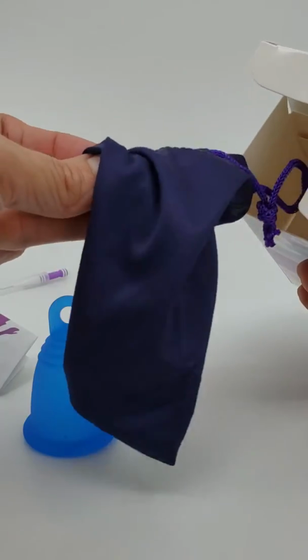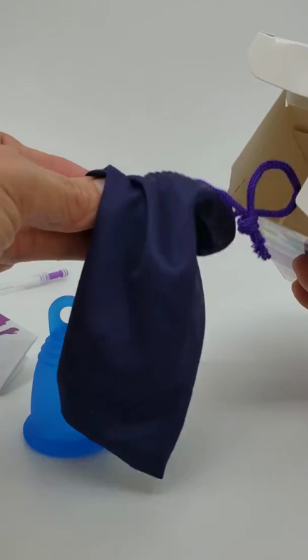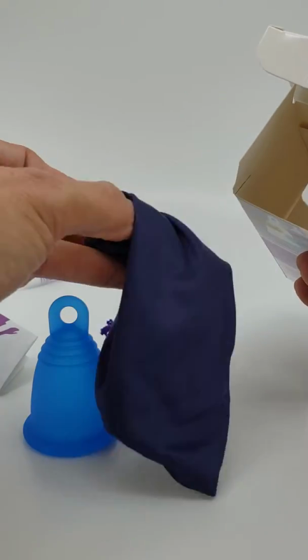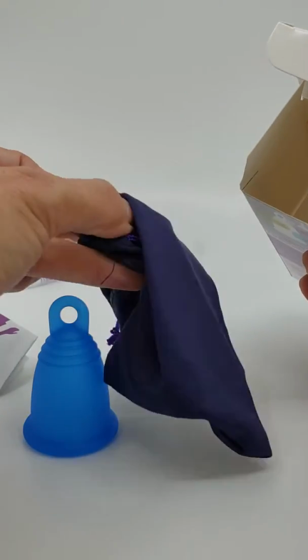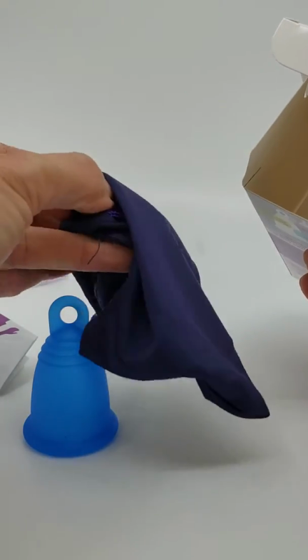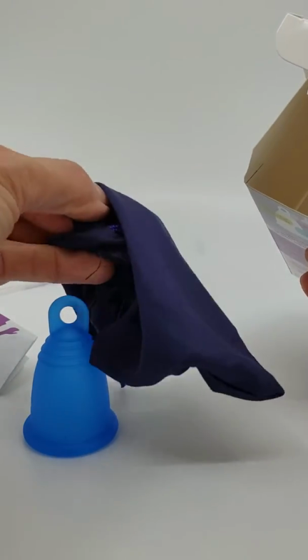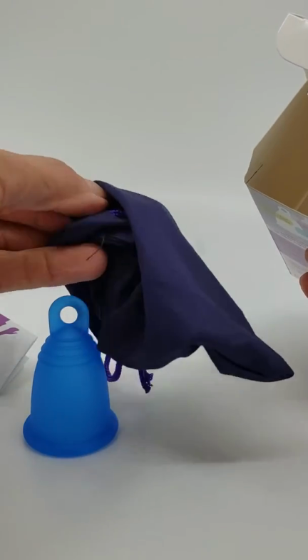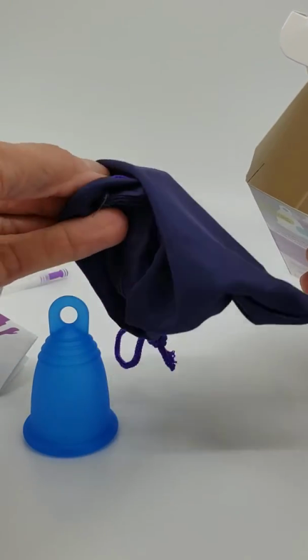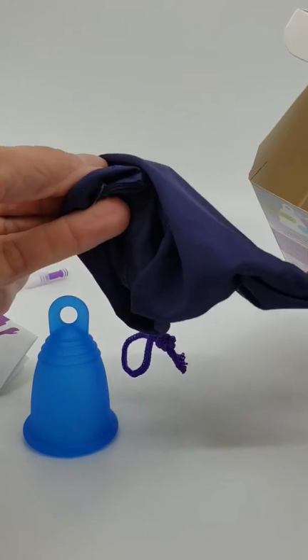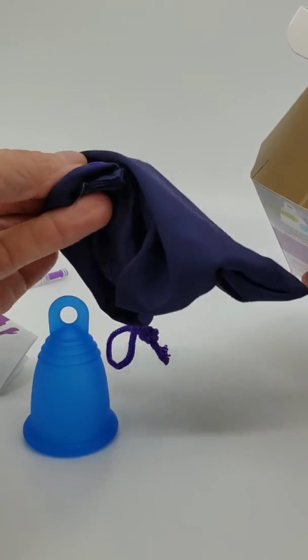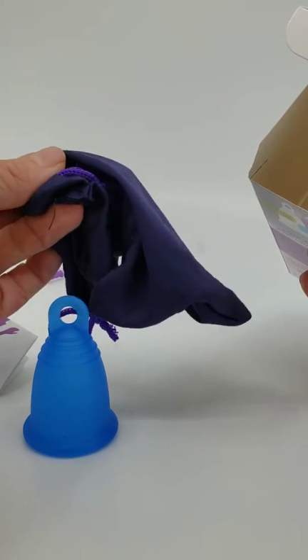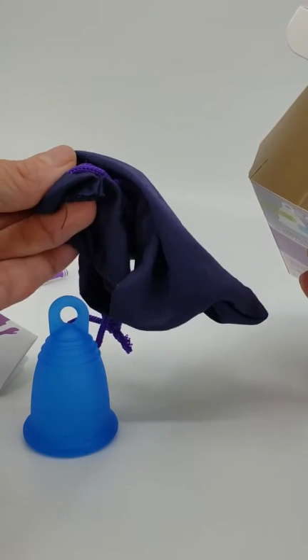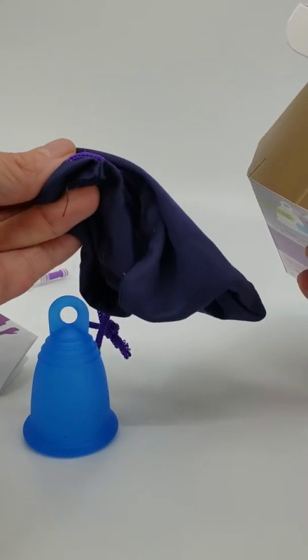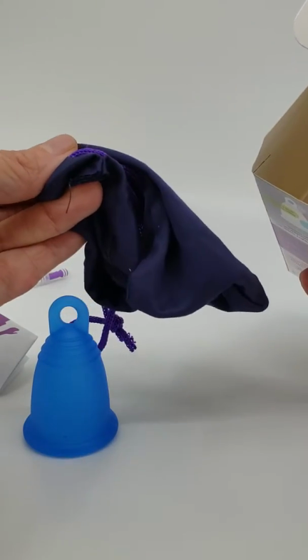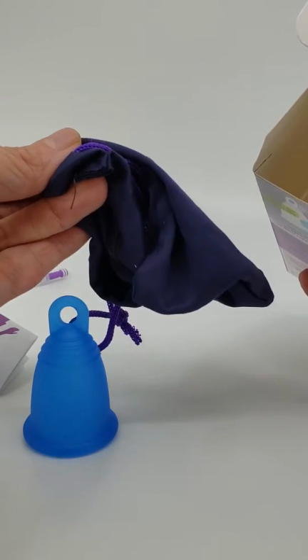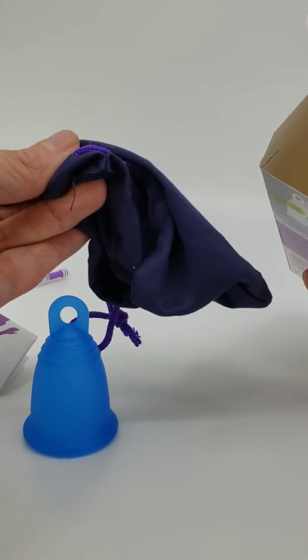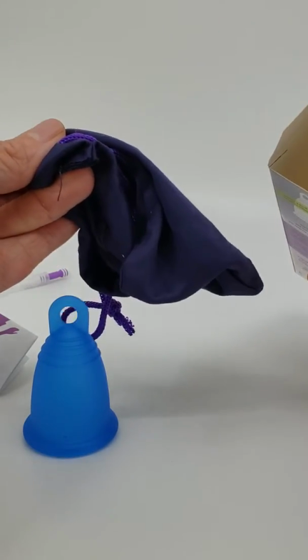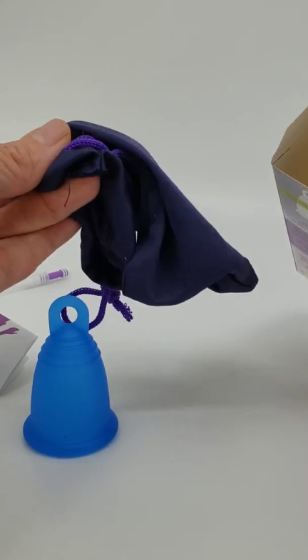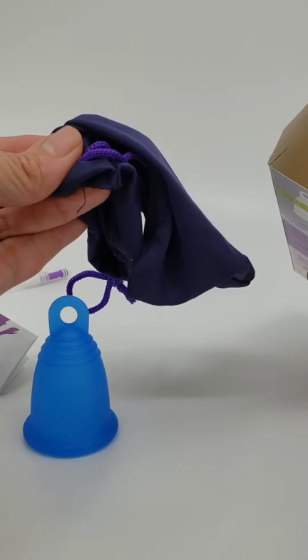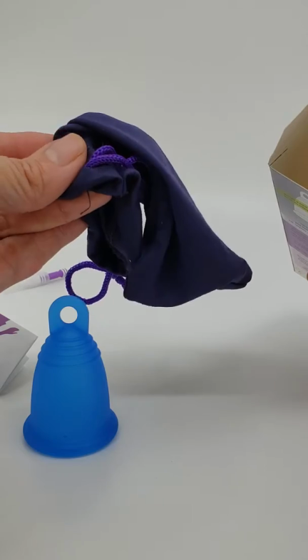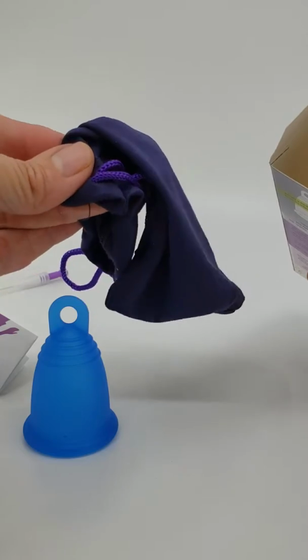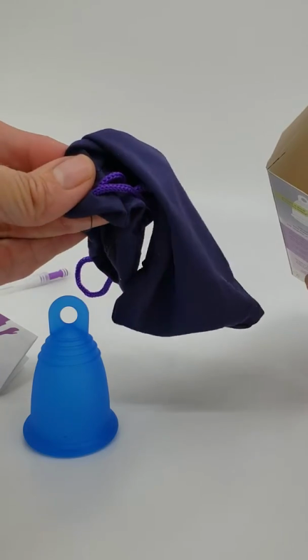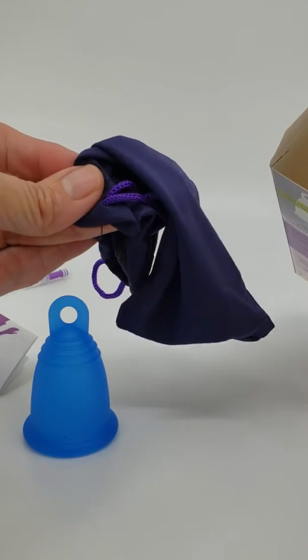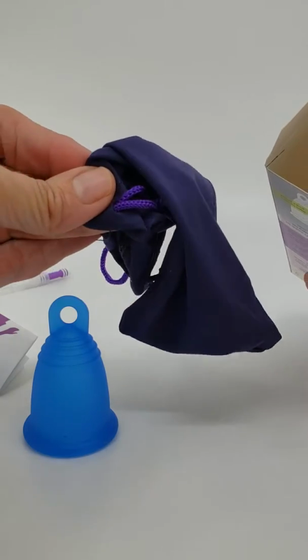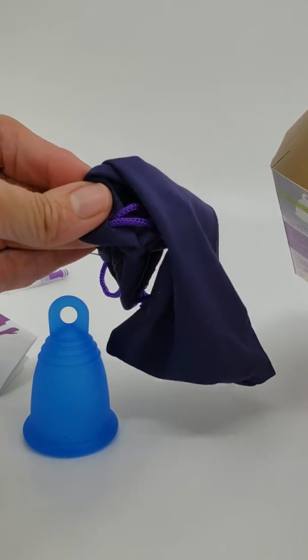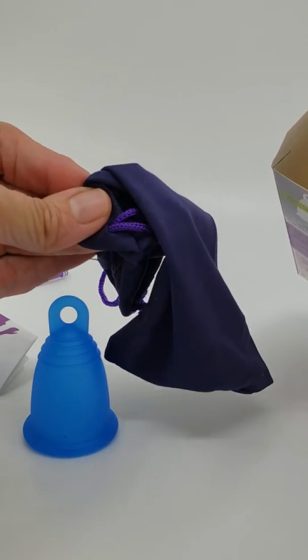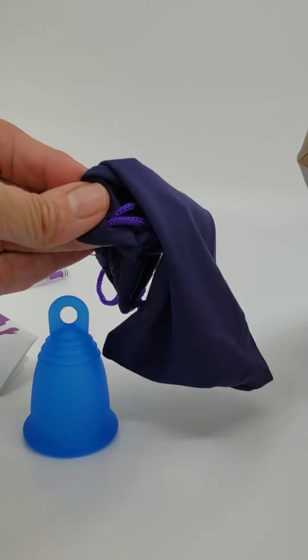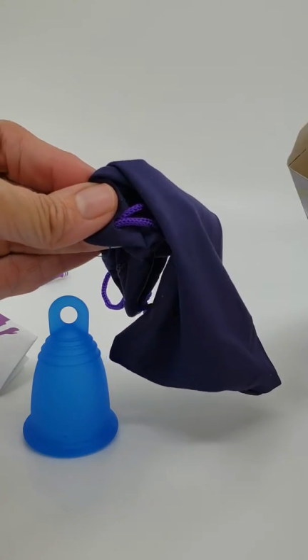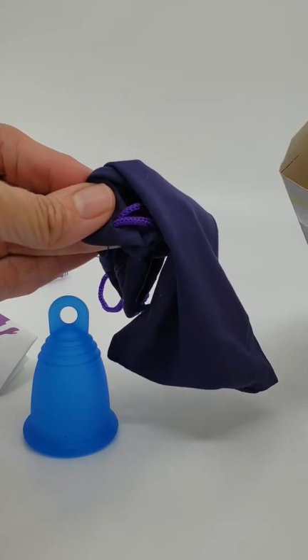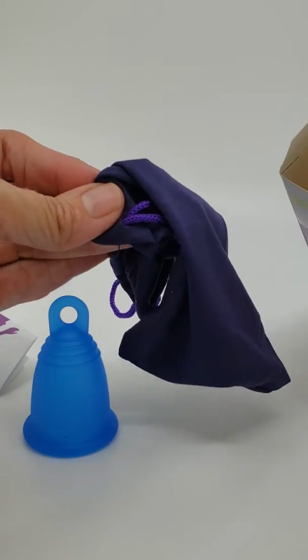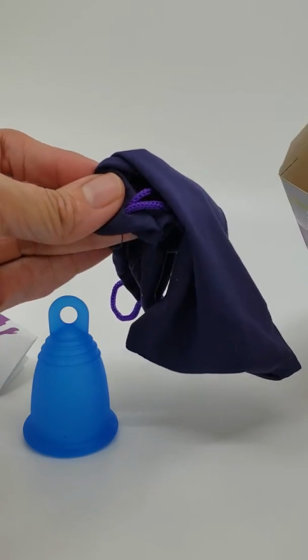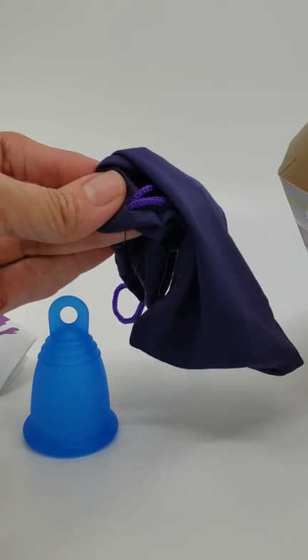The storage pouch is also upgradable to organic cotton or zipper bags. You can find details on that on our website.